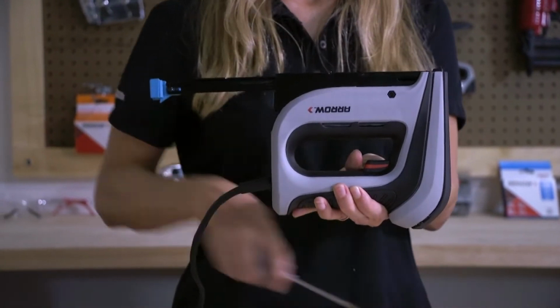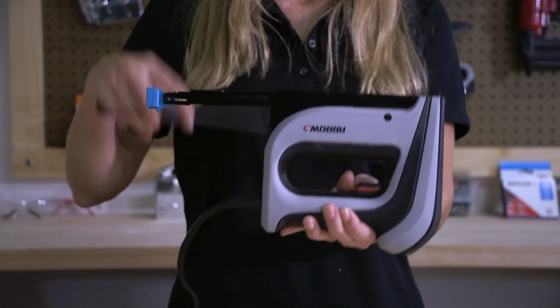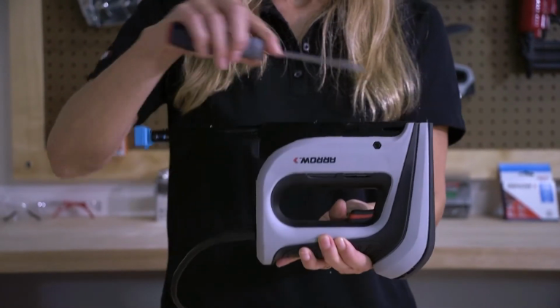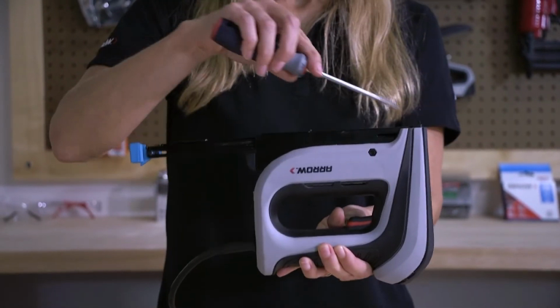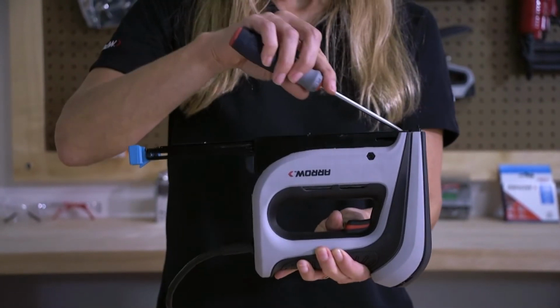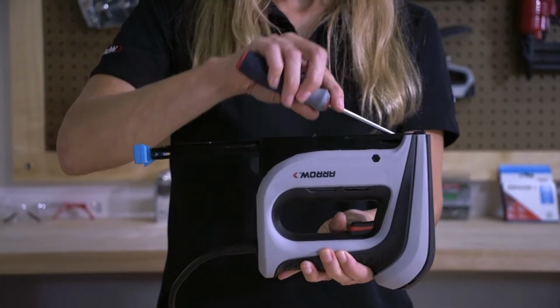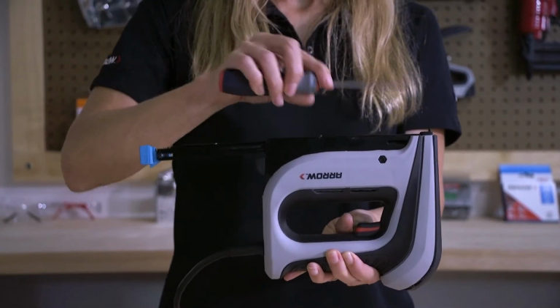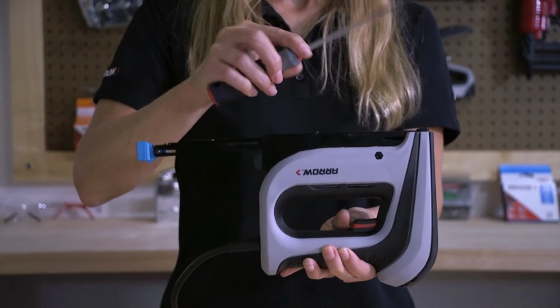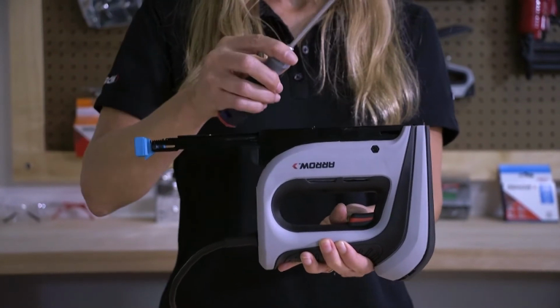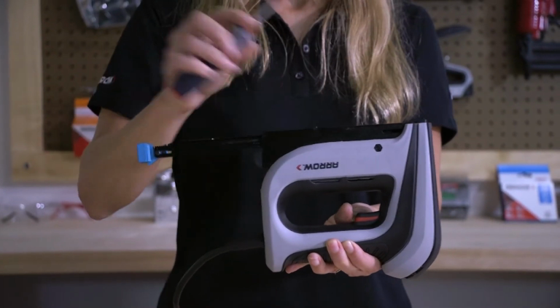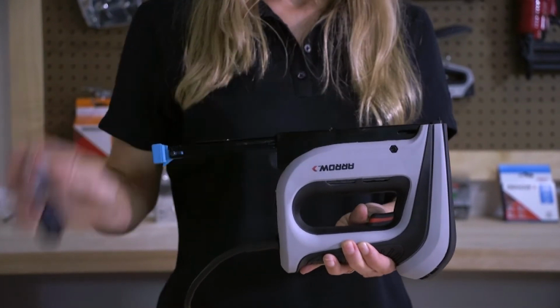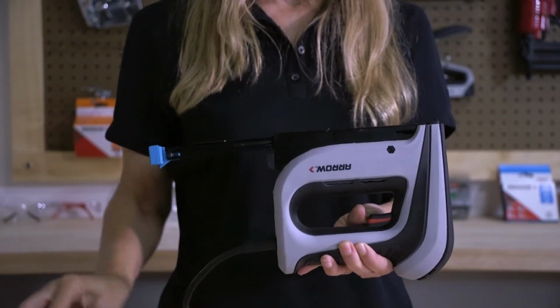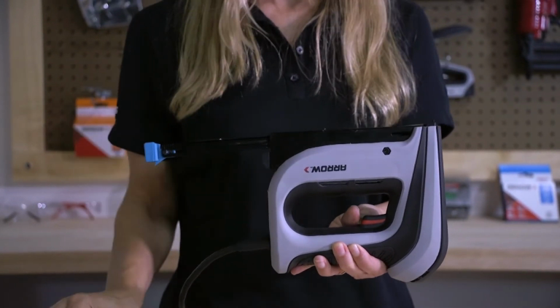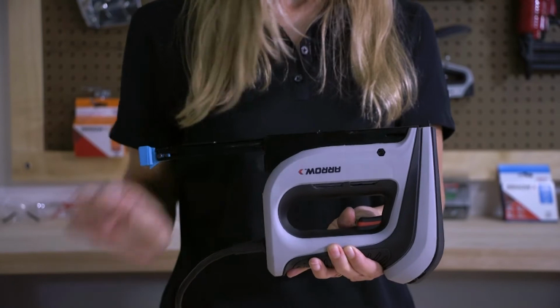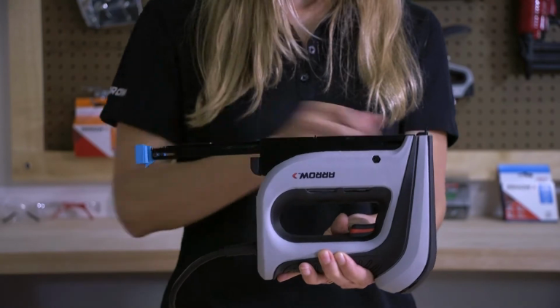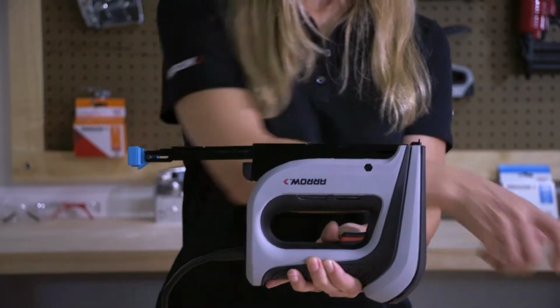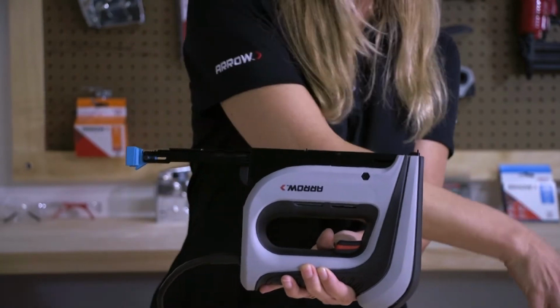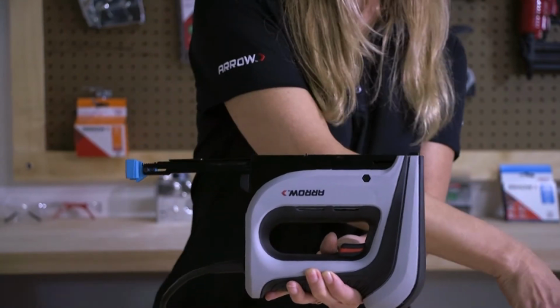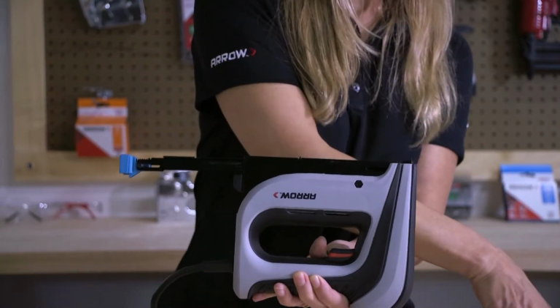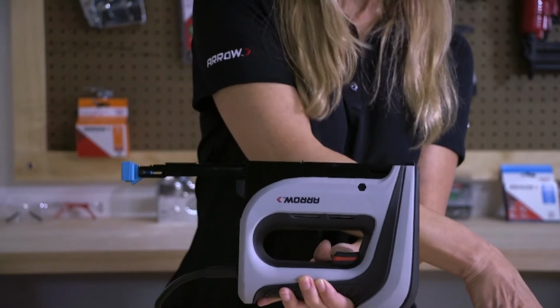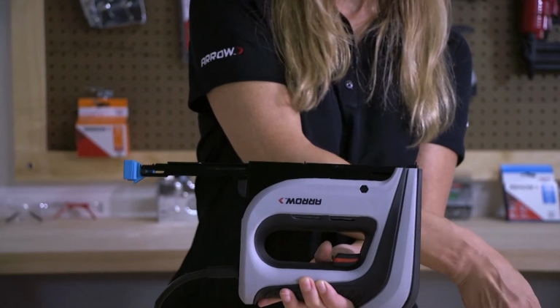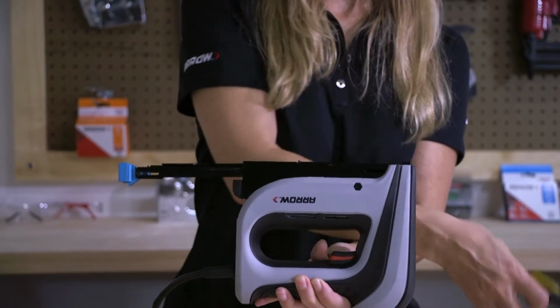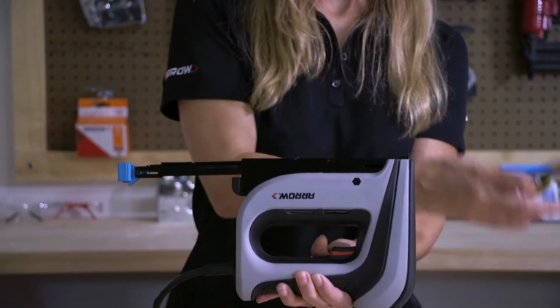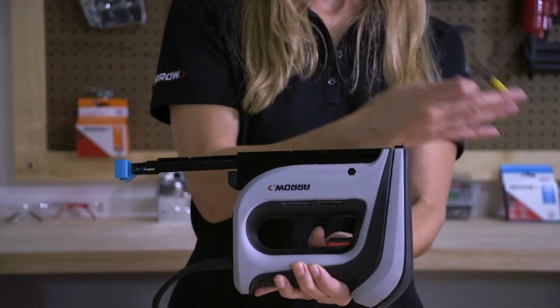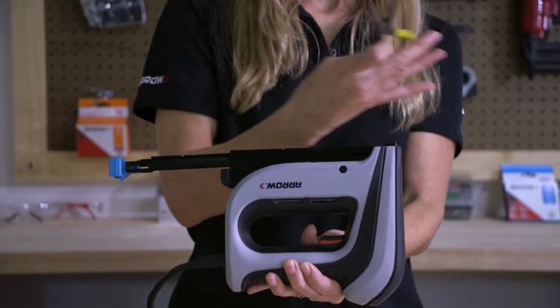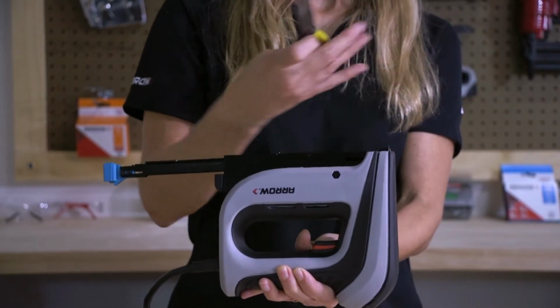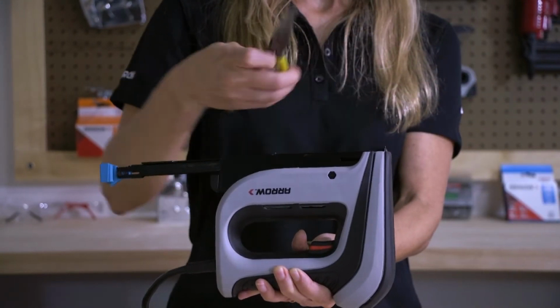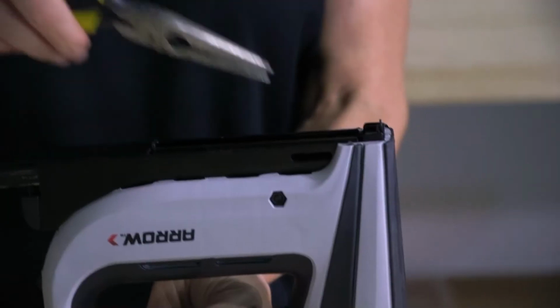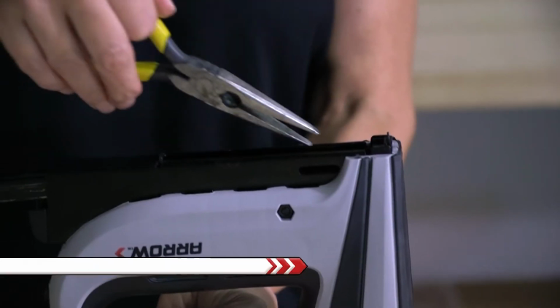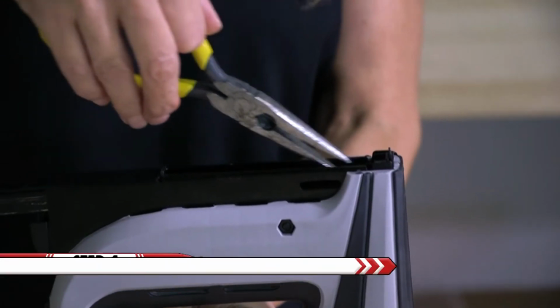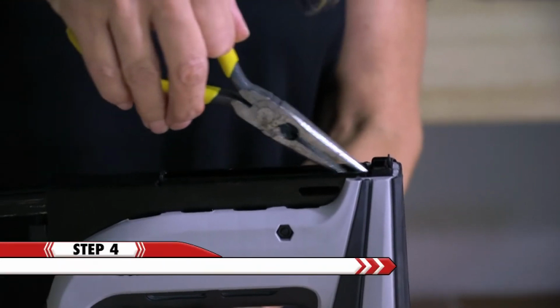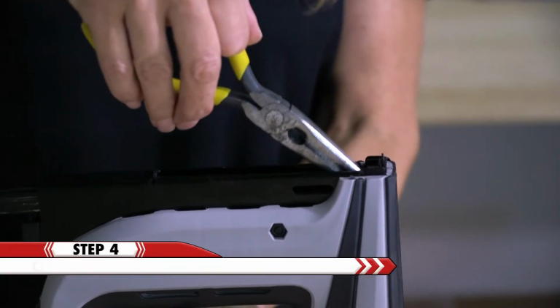To clear the jam, you can use a screwdriver to pull the staple out, or a pair of needle nose pliers if it's really stuck.